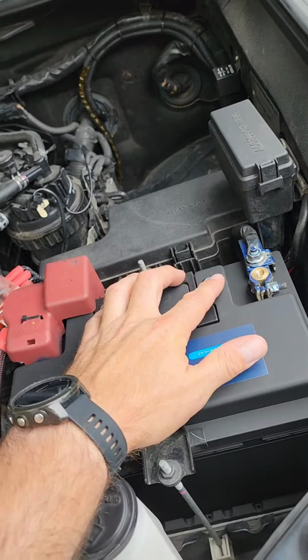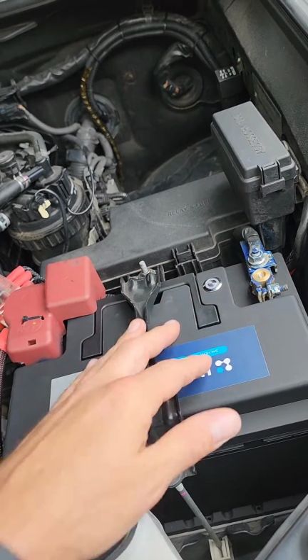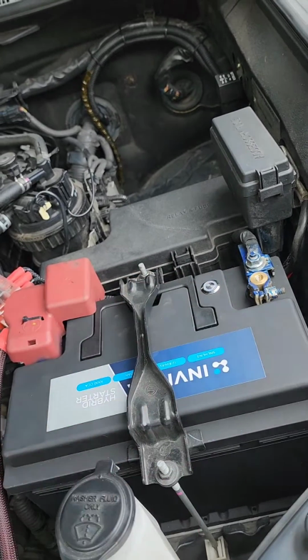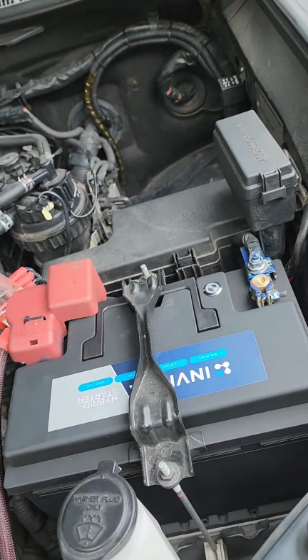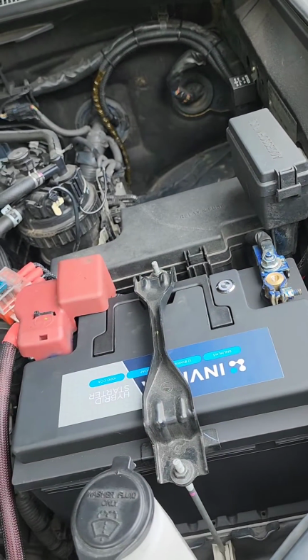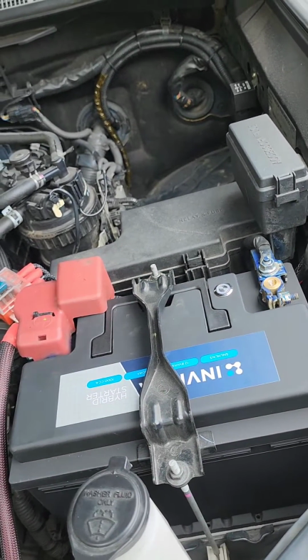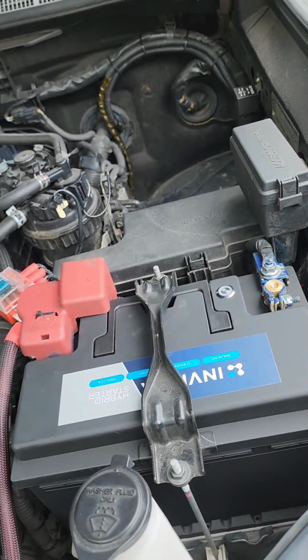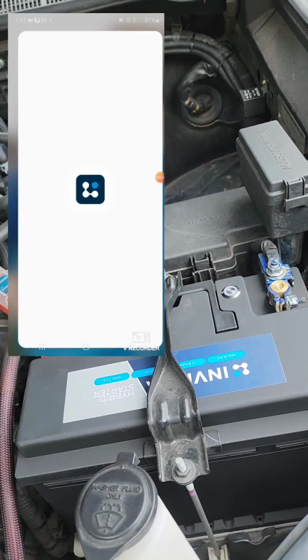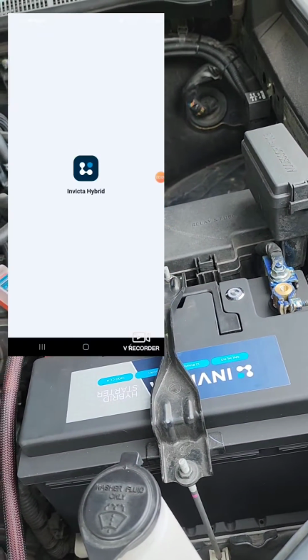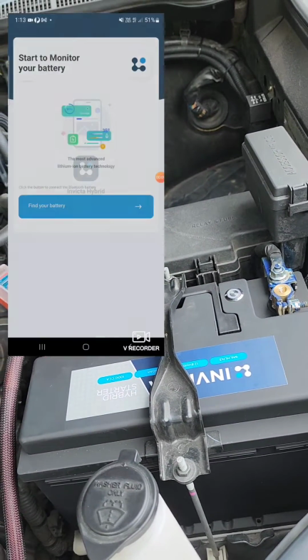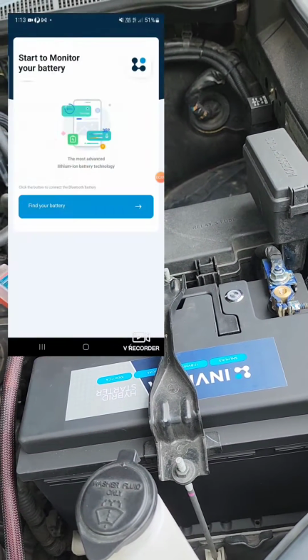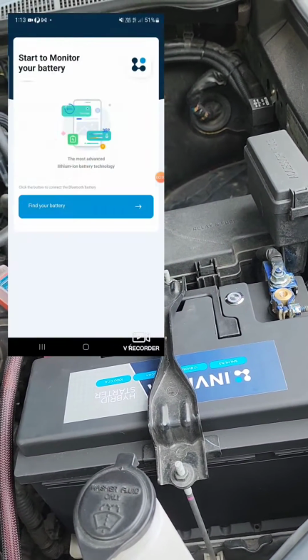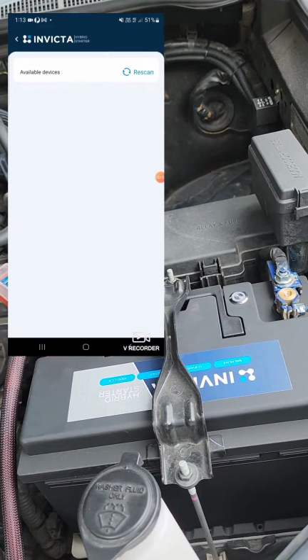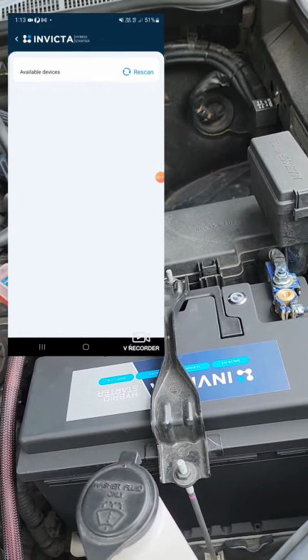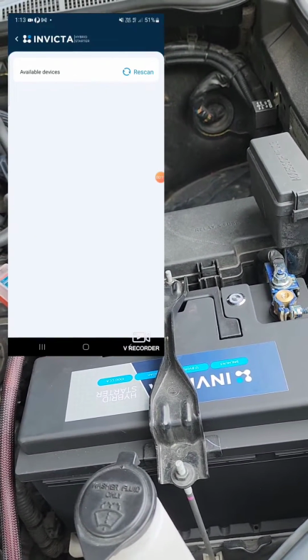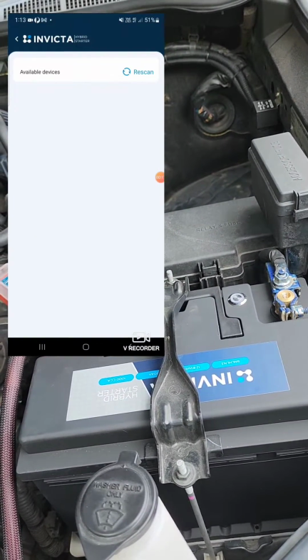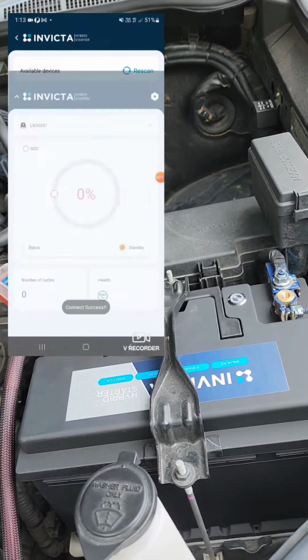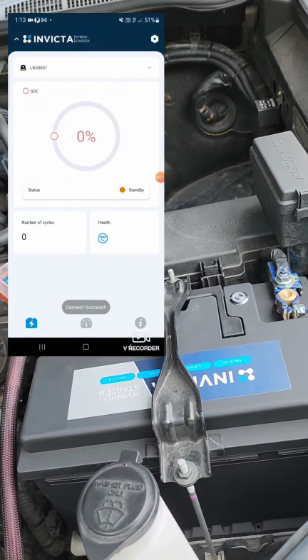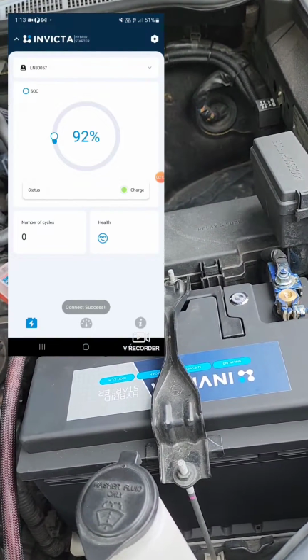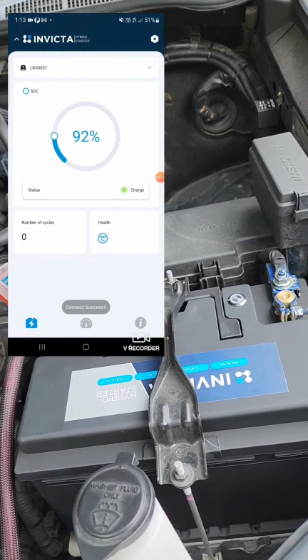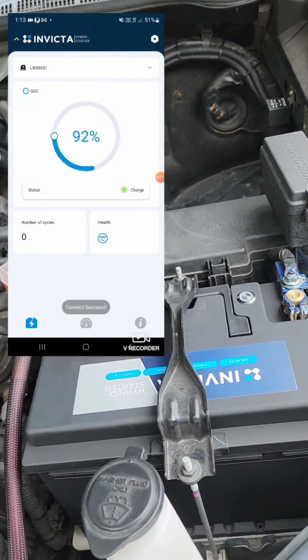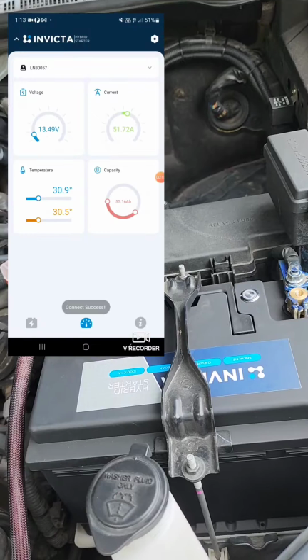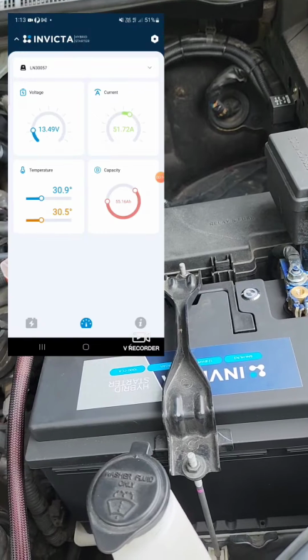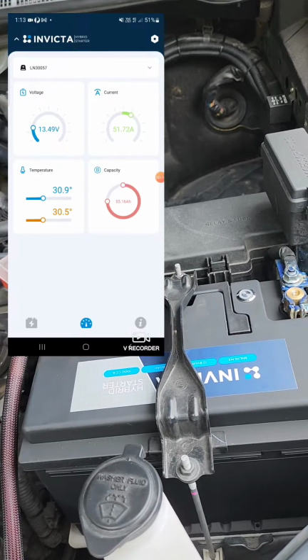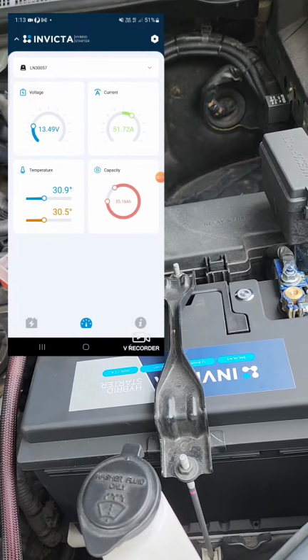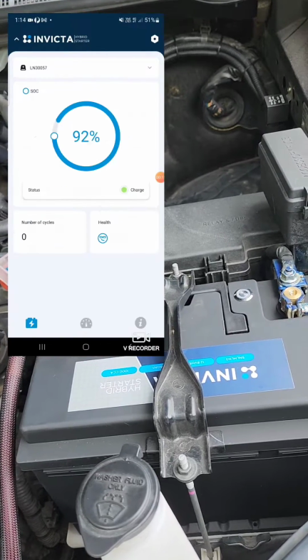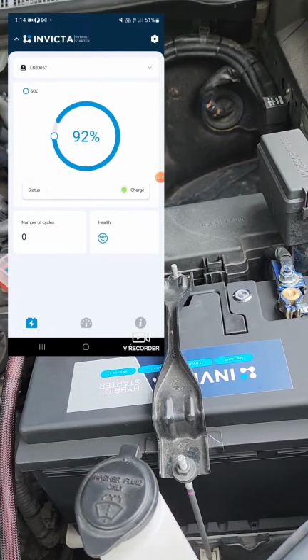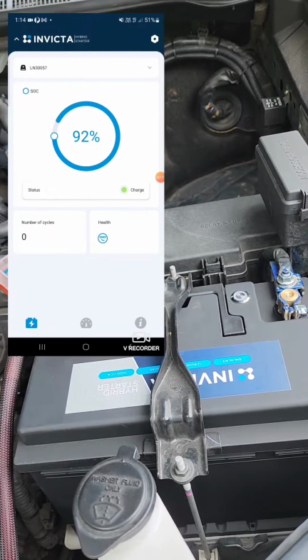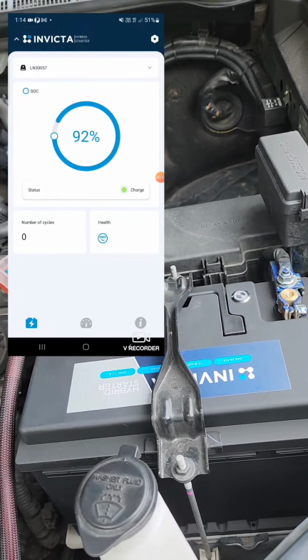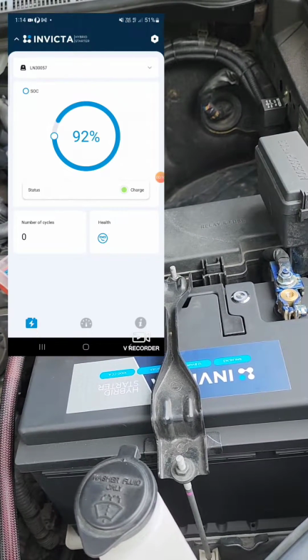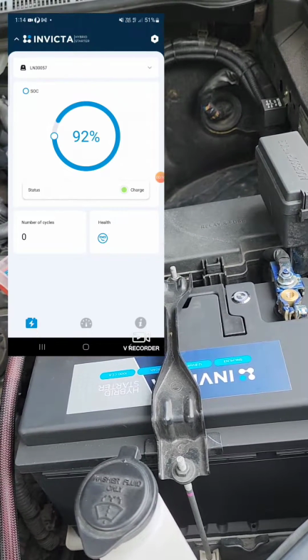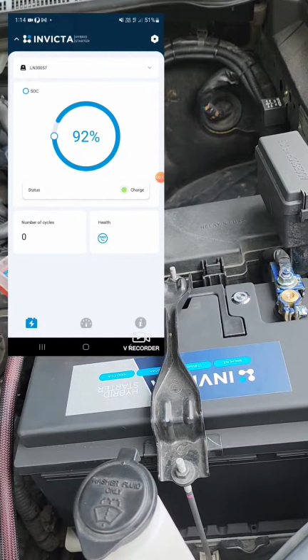You've got the app which also allows you to trigger the jump-start remotely from inside the car, and you can monitor everything going on with the battery from the app.